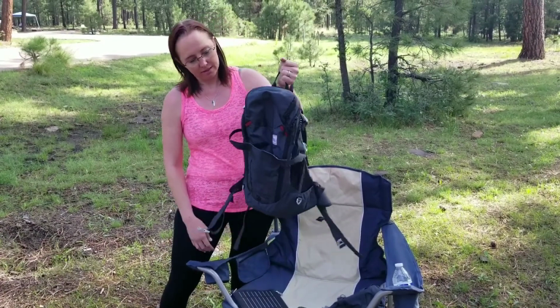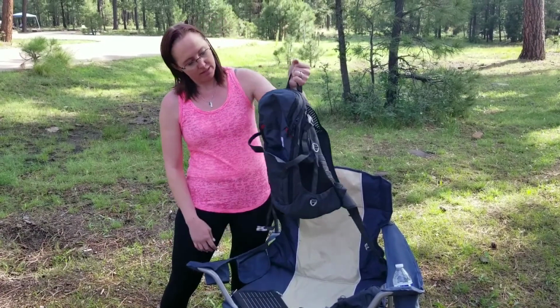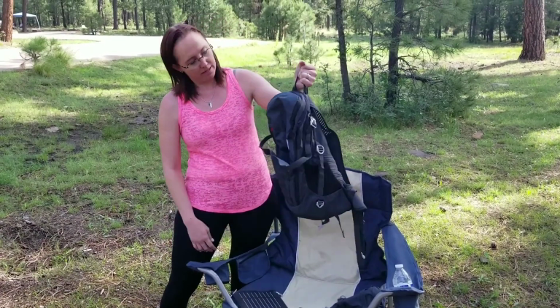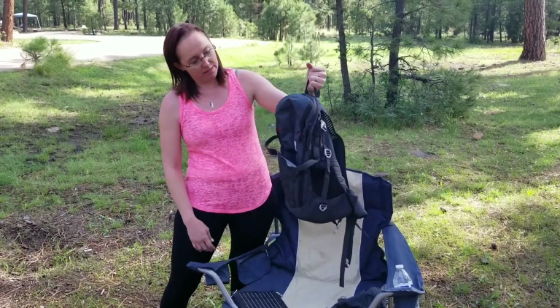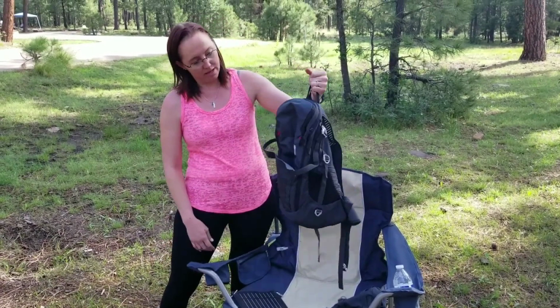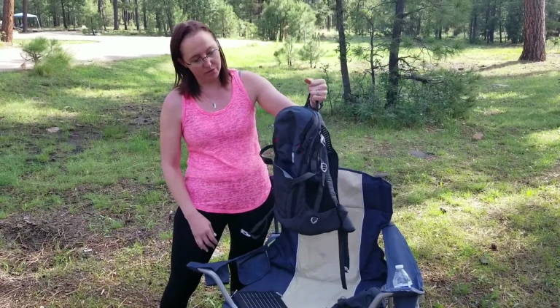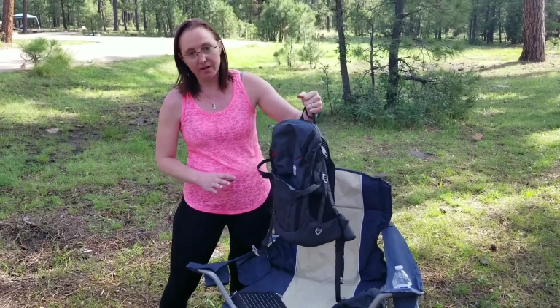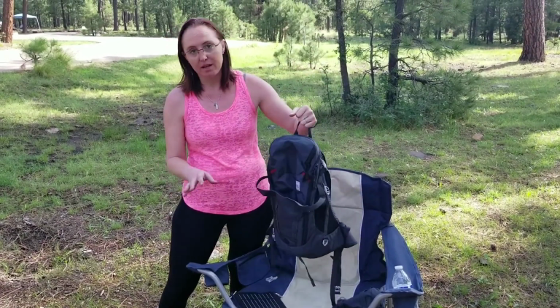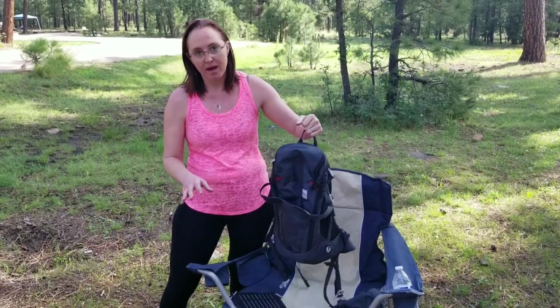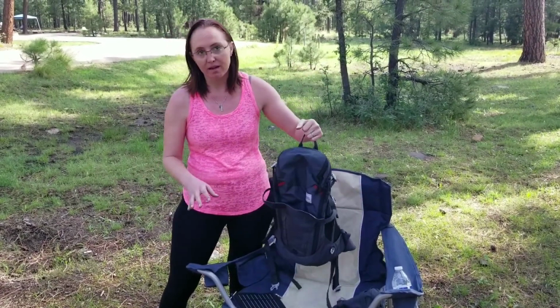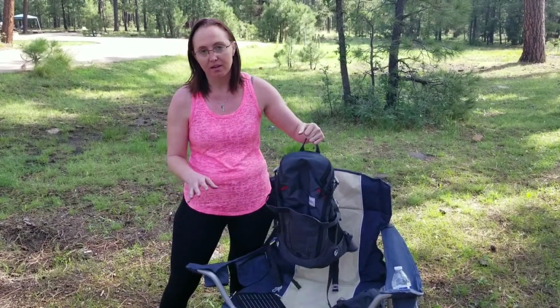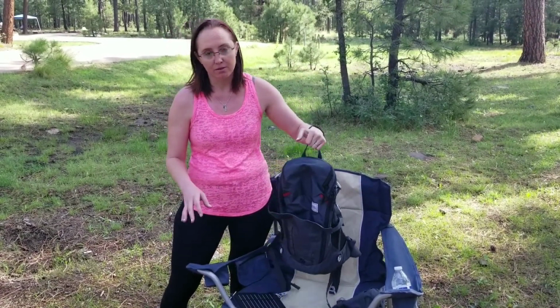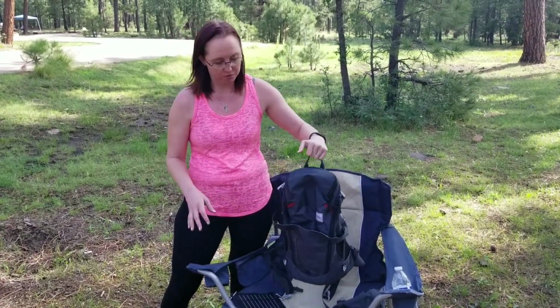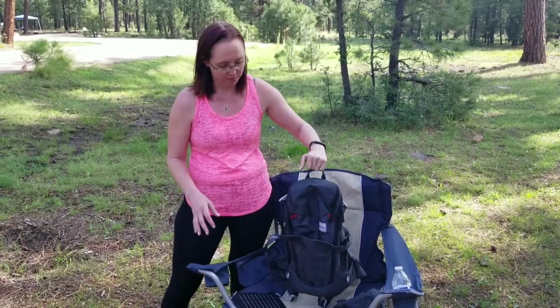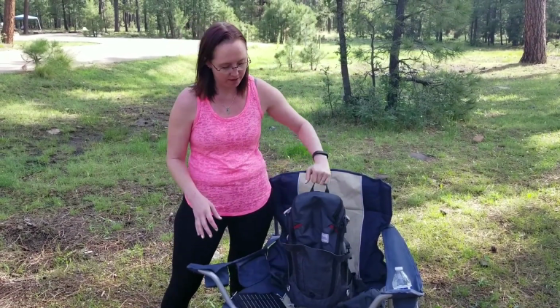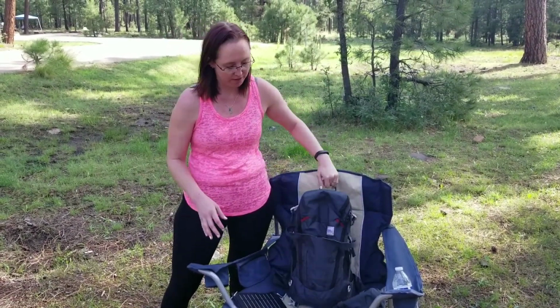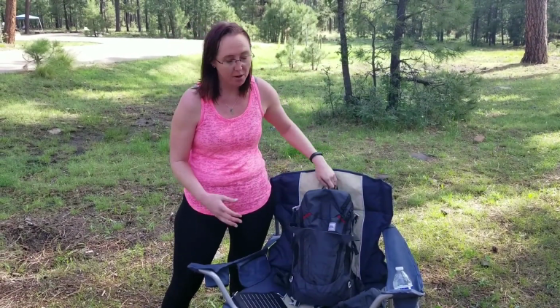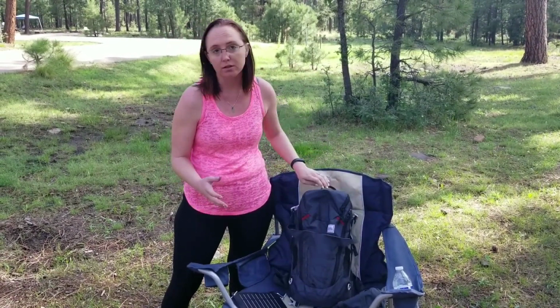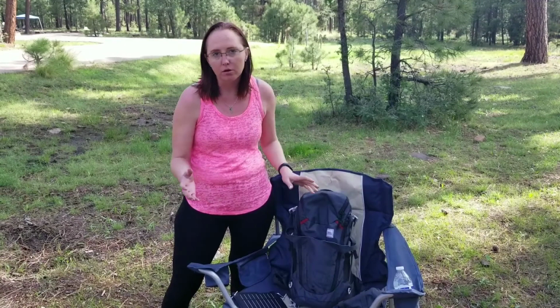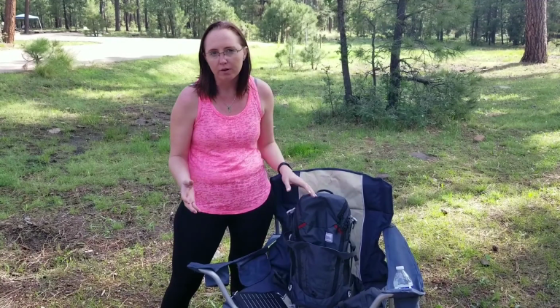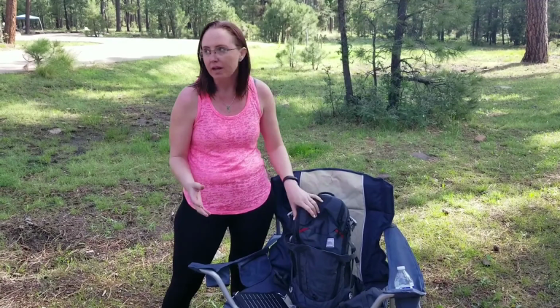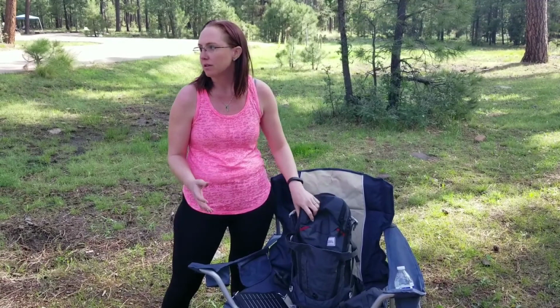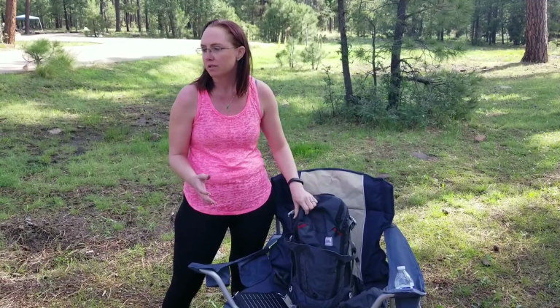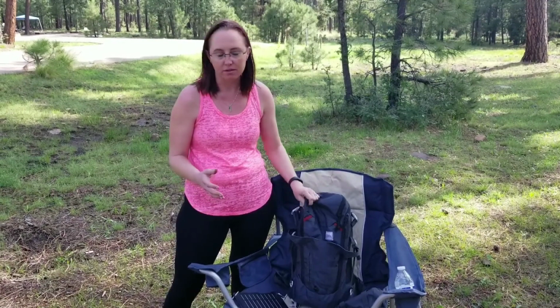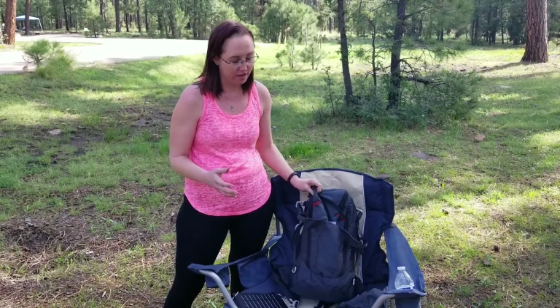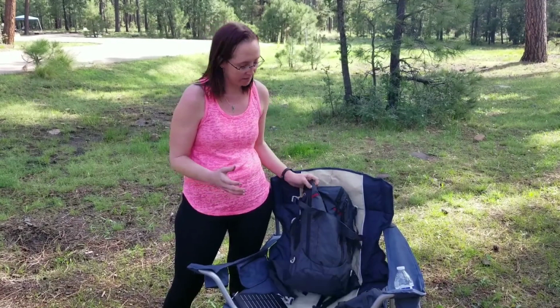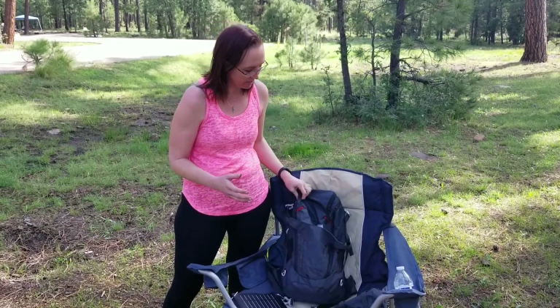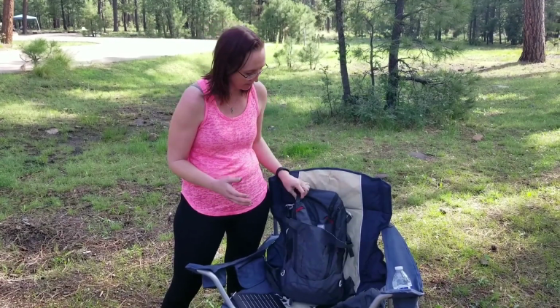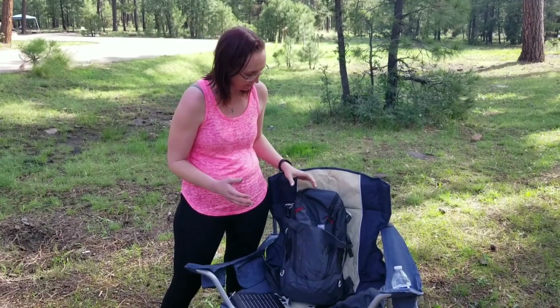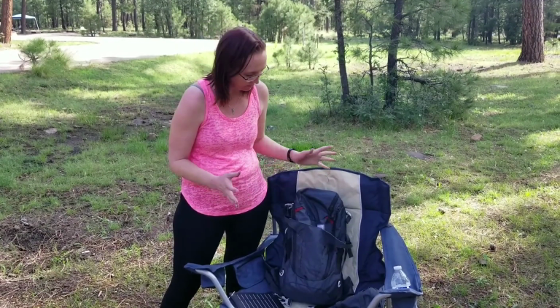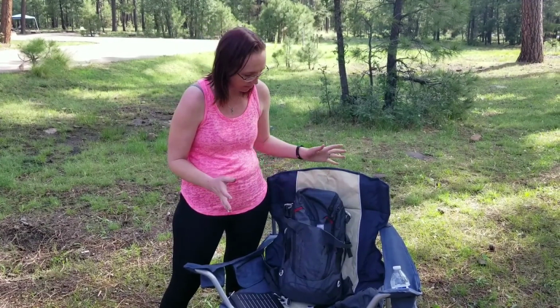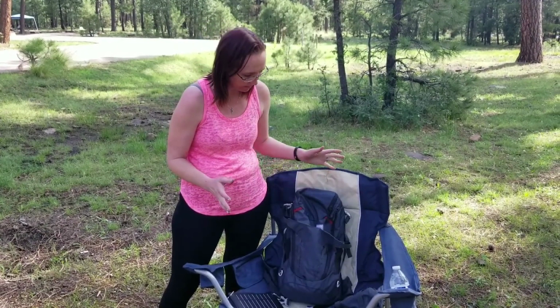It is a great day pack. It can be used for a smaller overnight, a single night type outing.